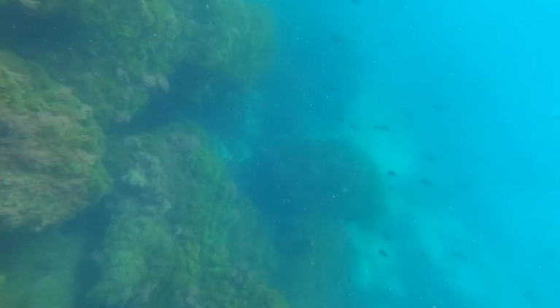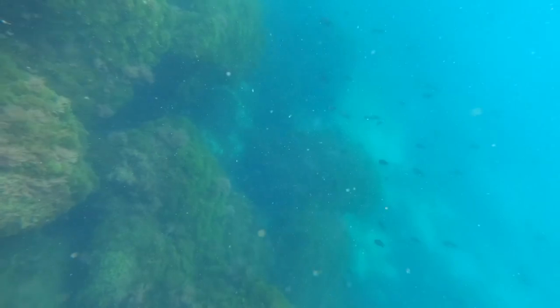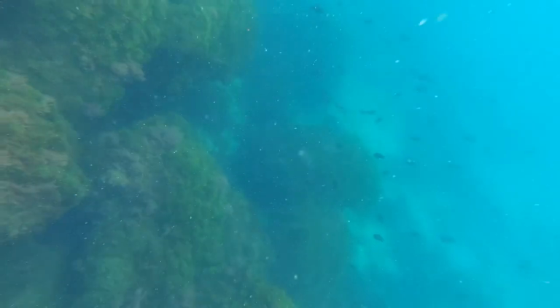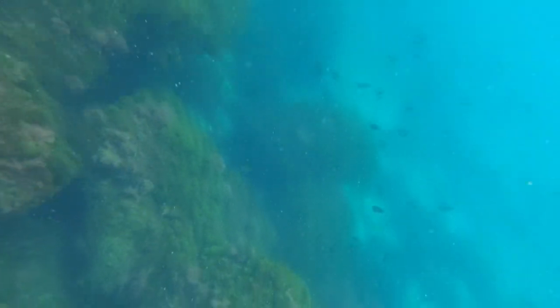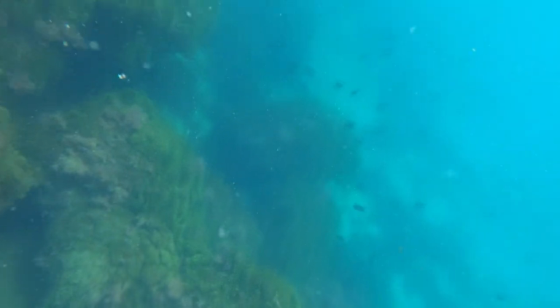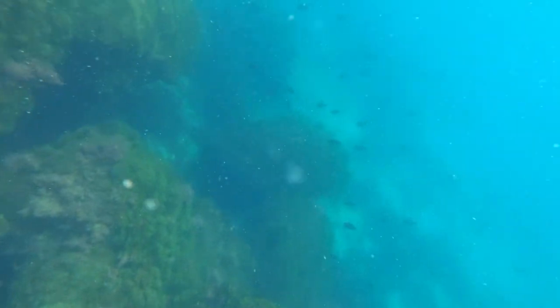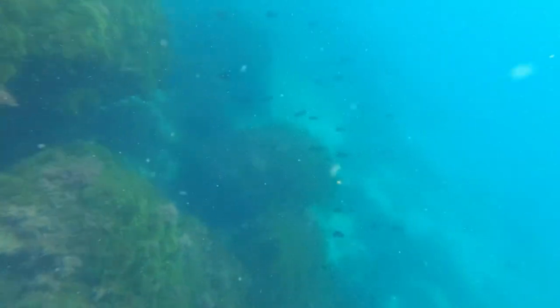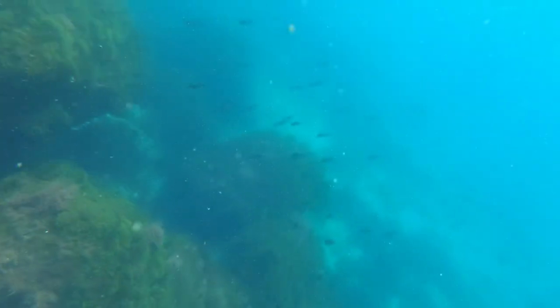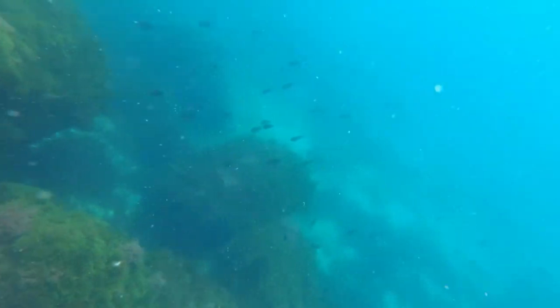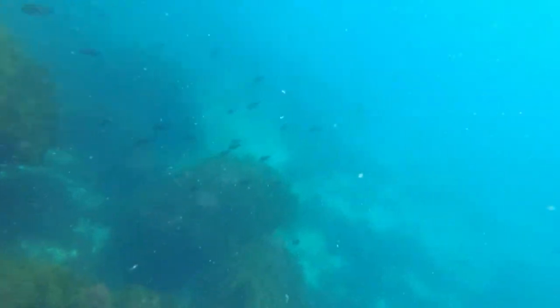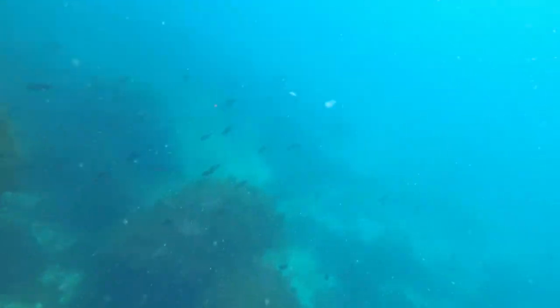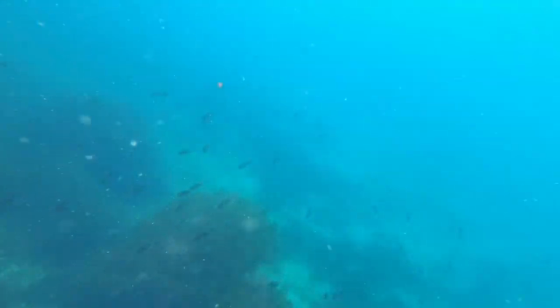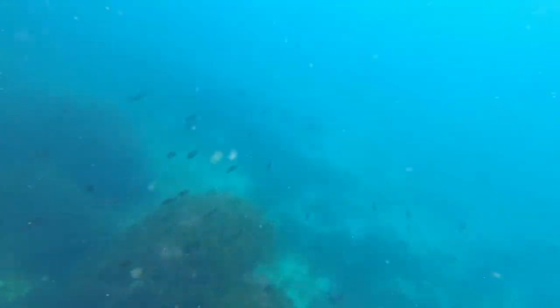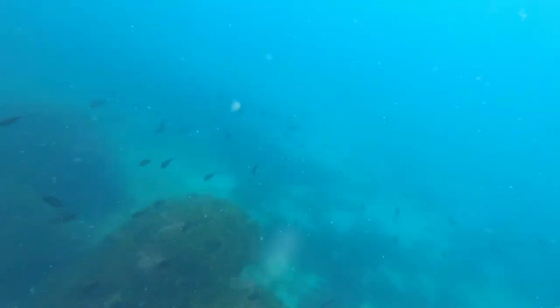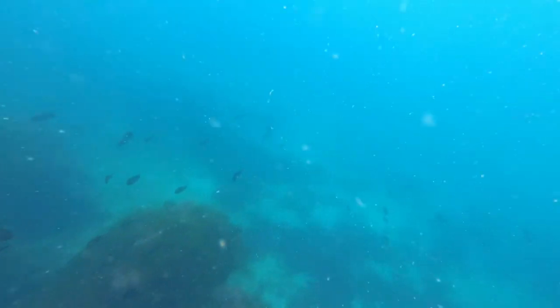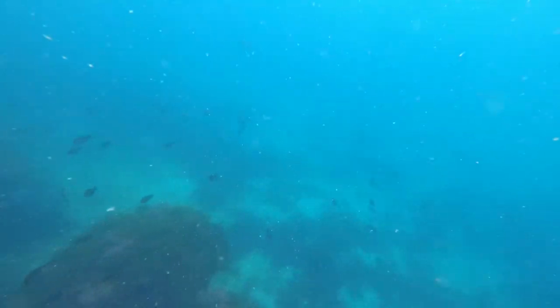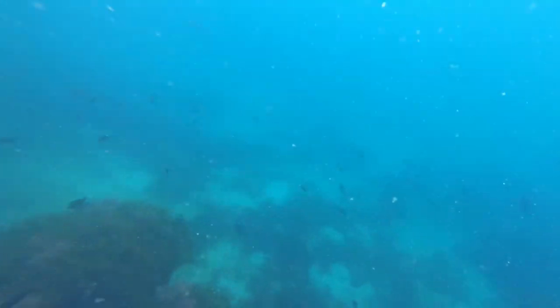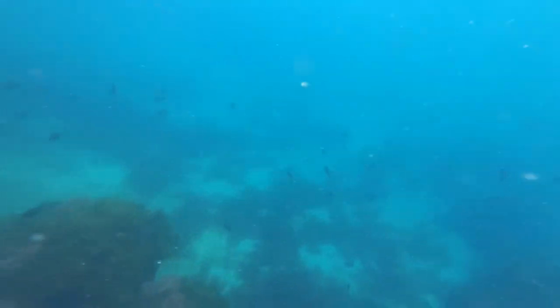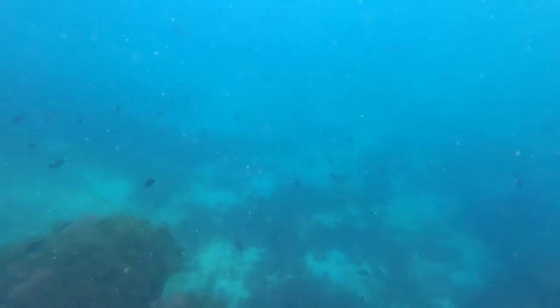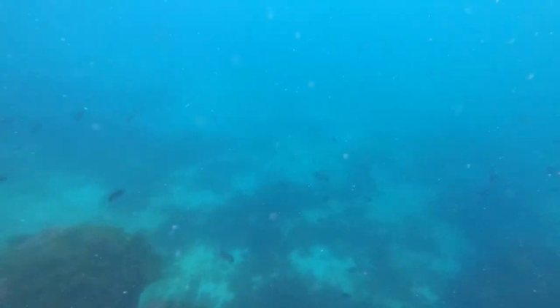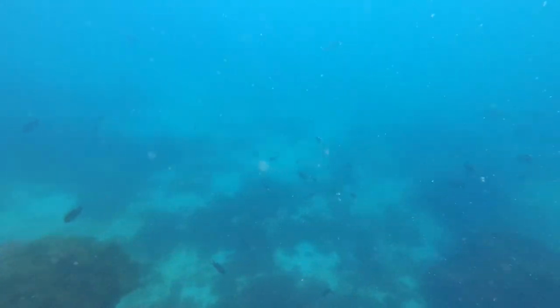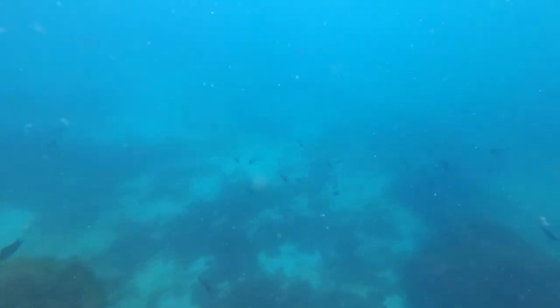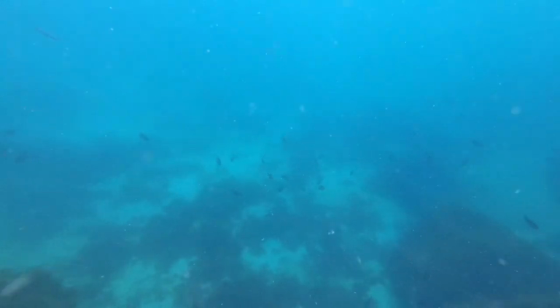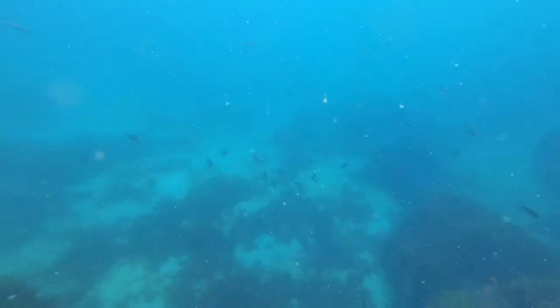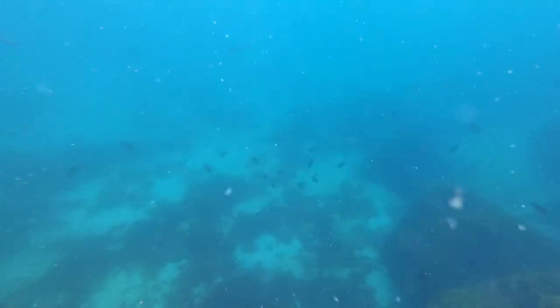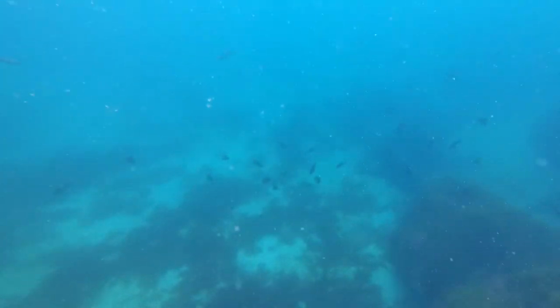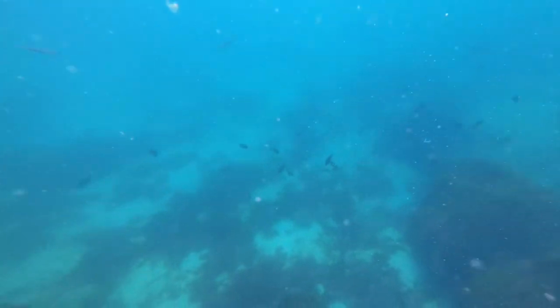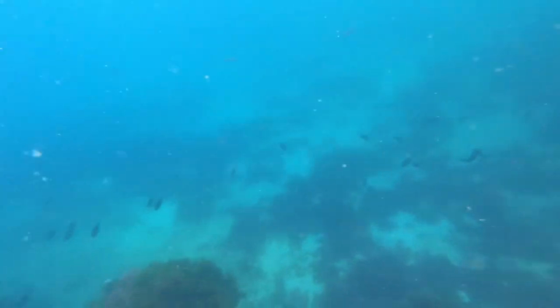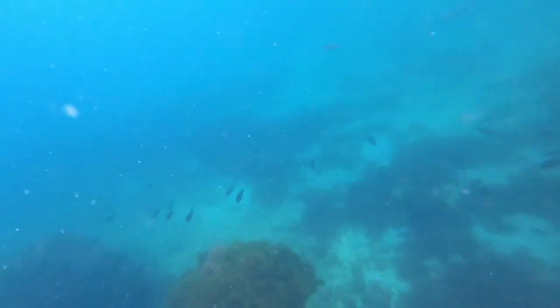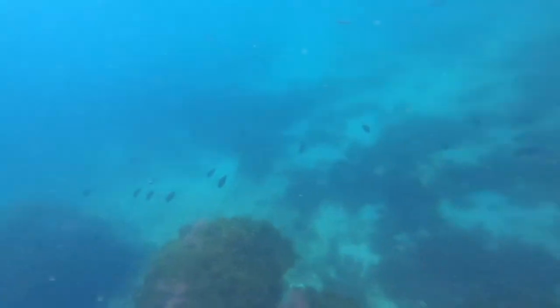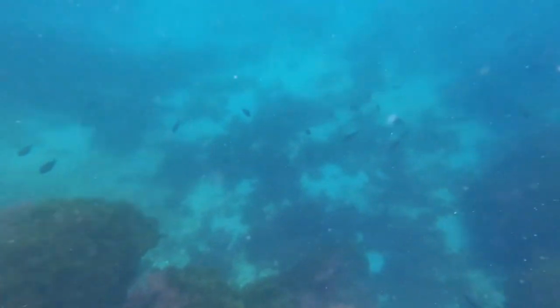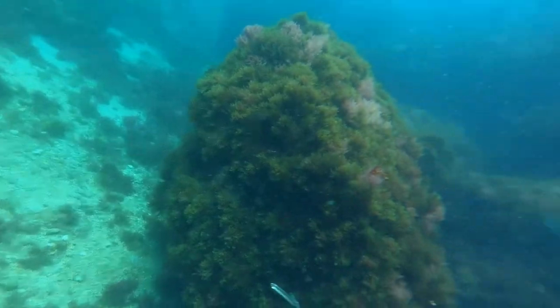If you watch the floor closely you can see the gilthead bream swim off — the ones I disturbed only a few seconds ago.